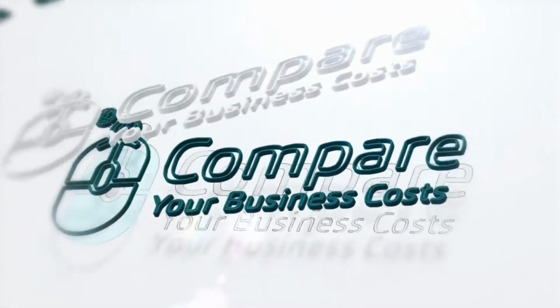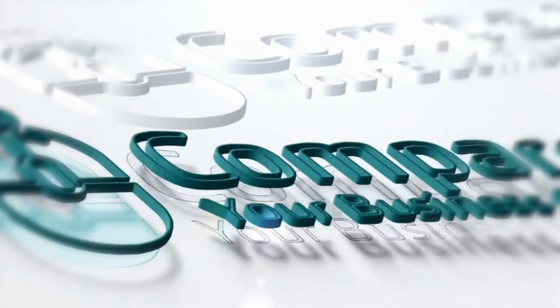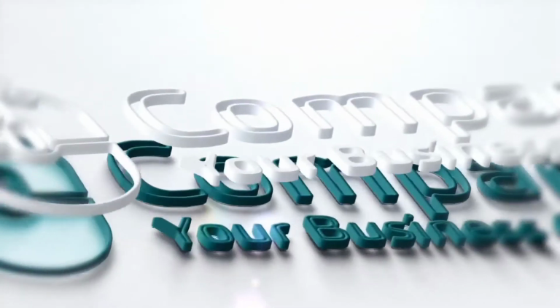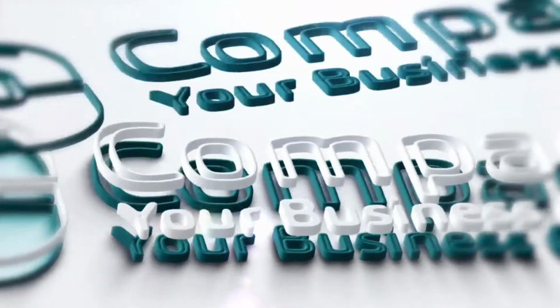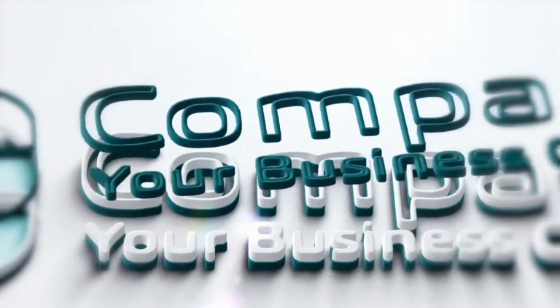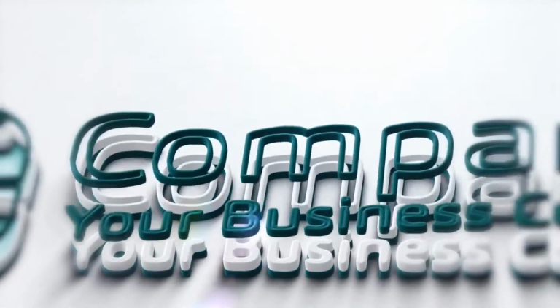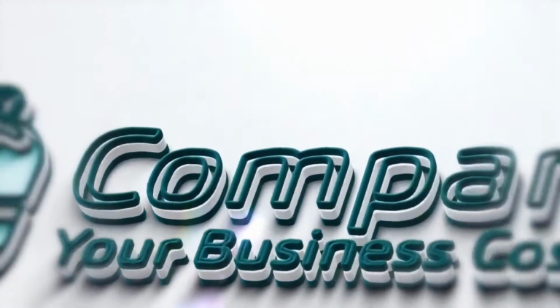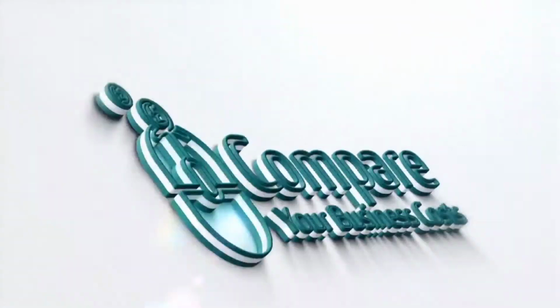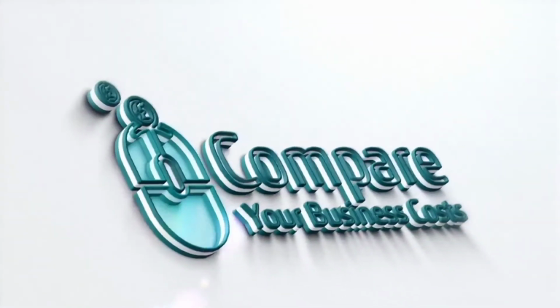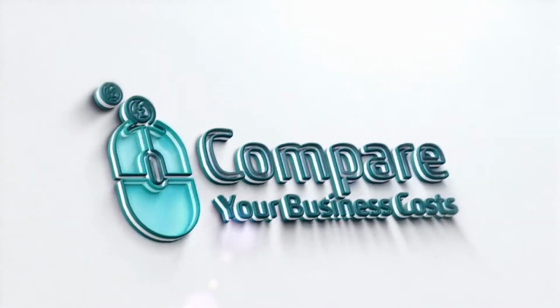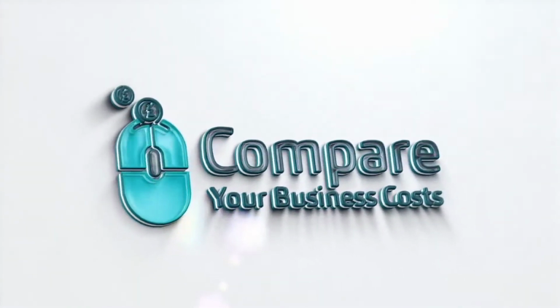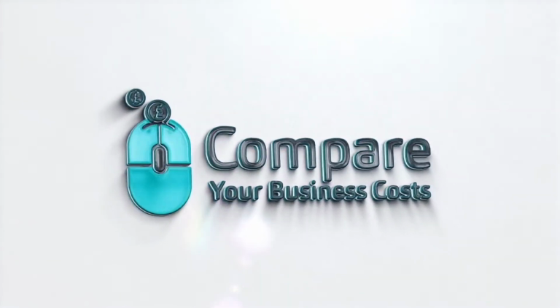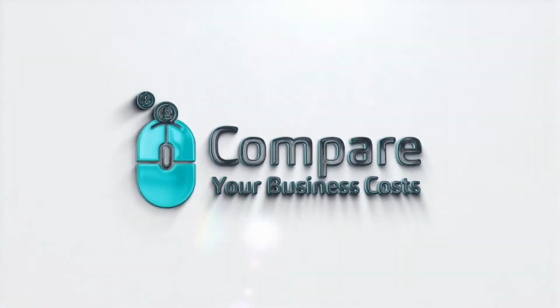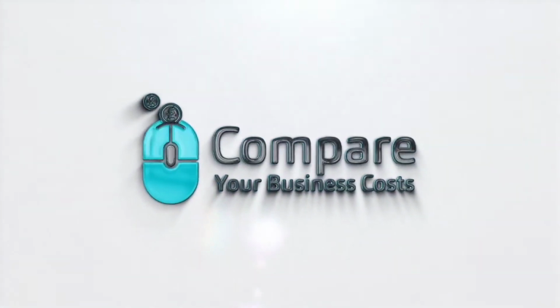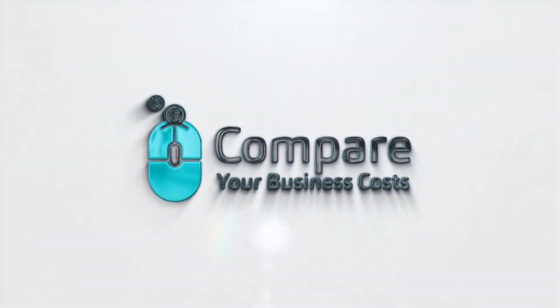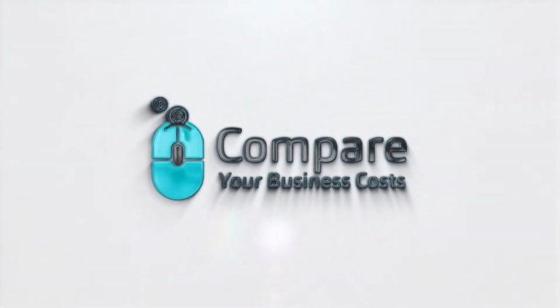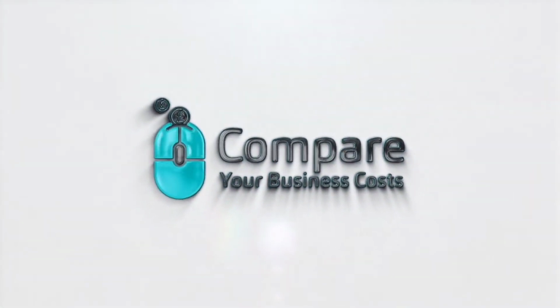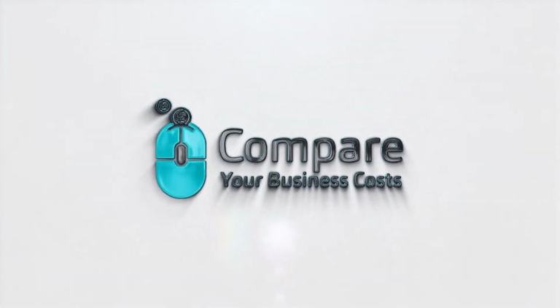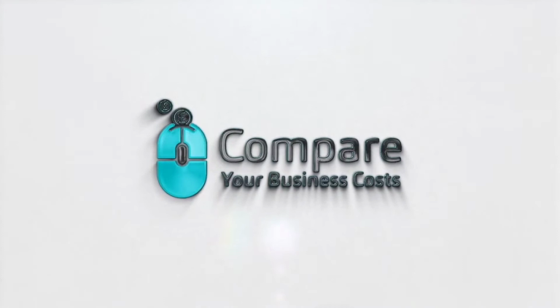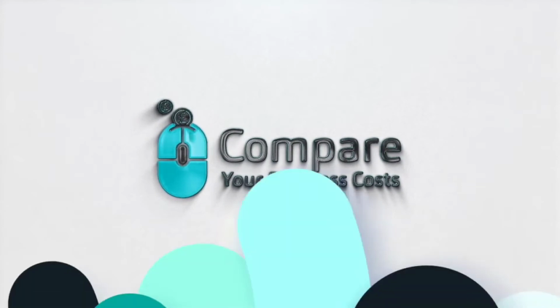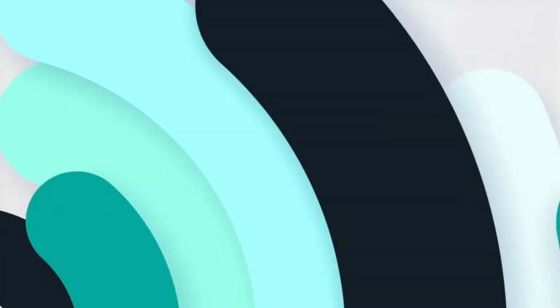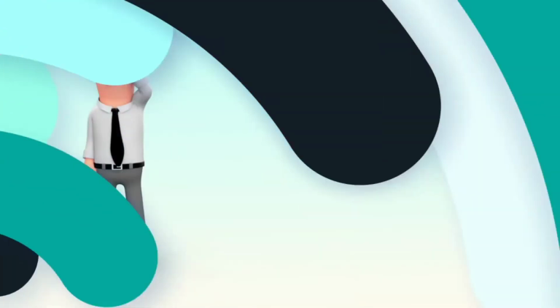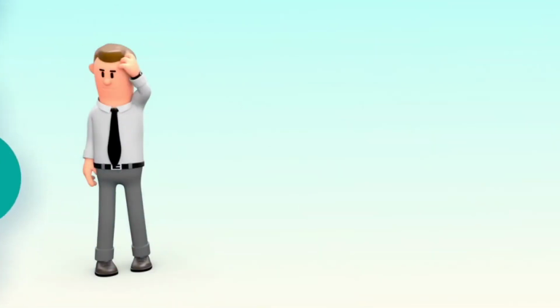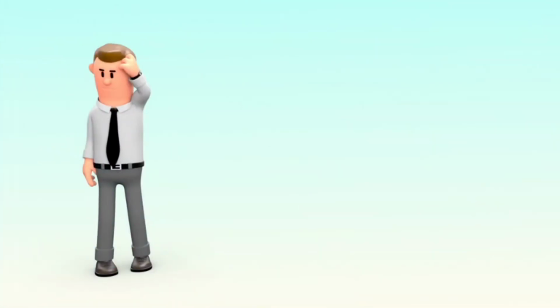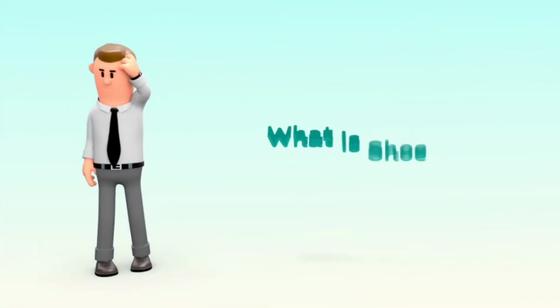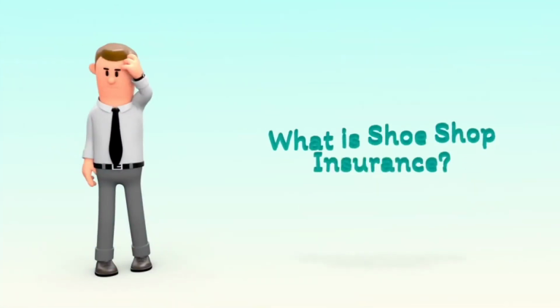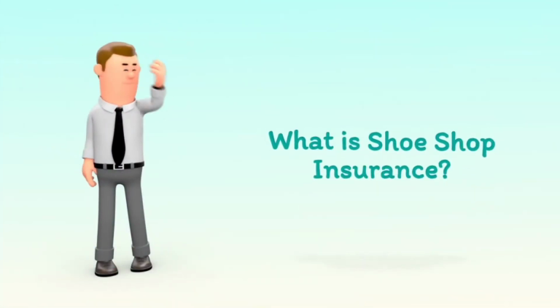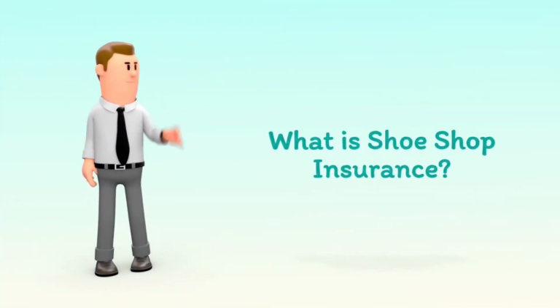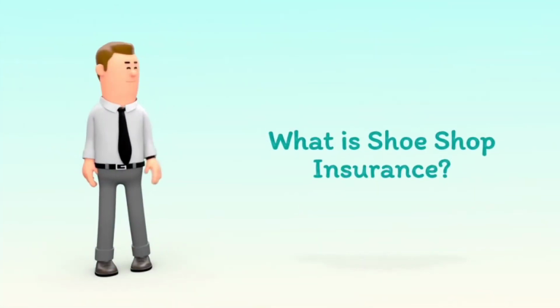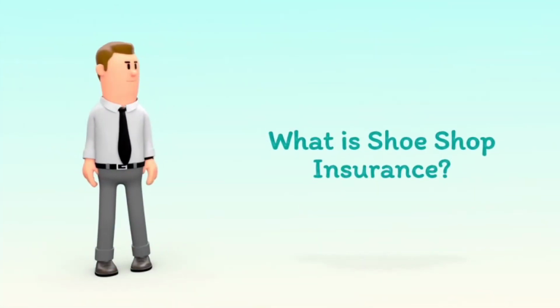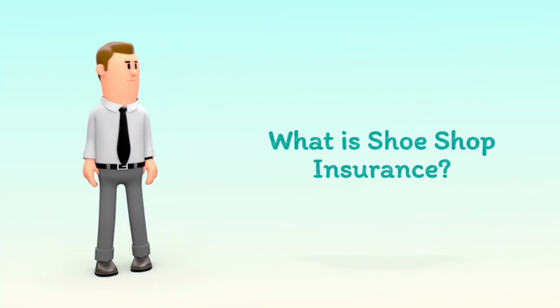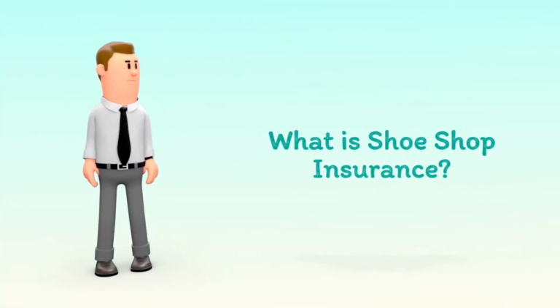Welcome to Compare Your Business Costs. What is Shoe Shop Insurance?